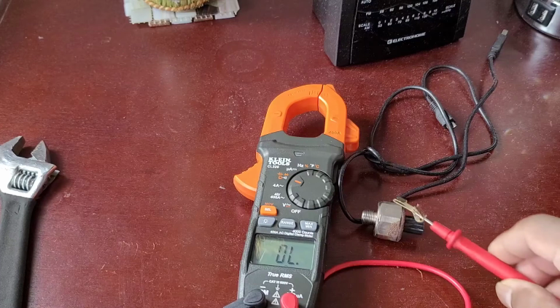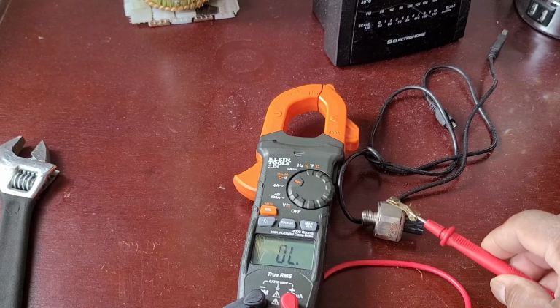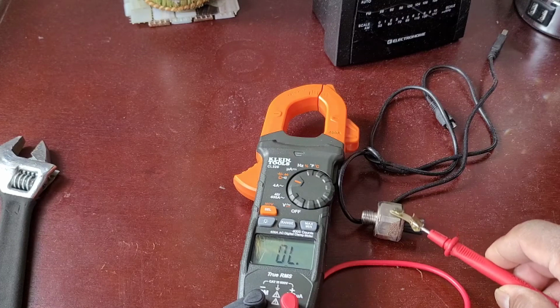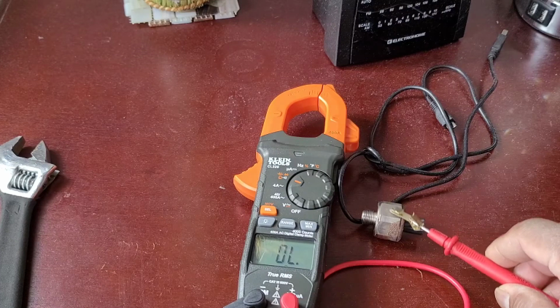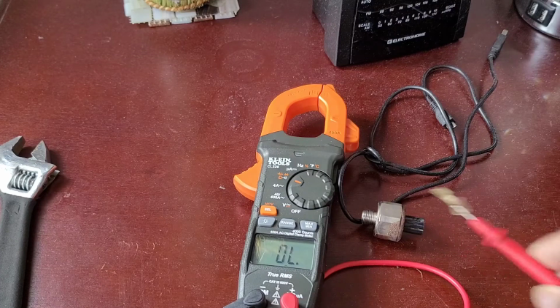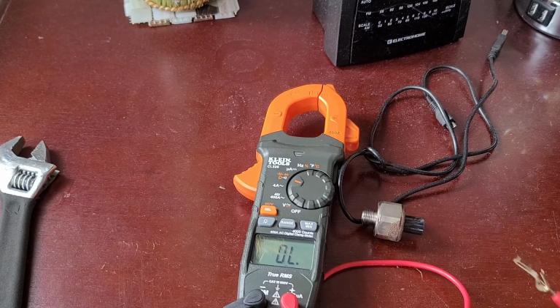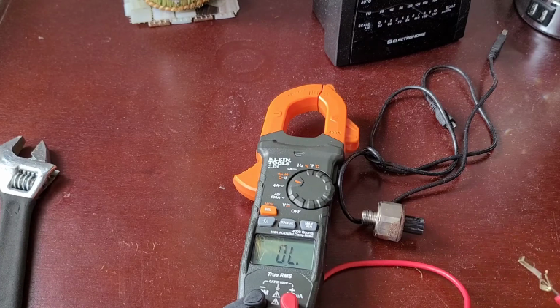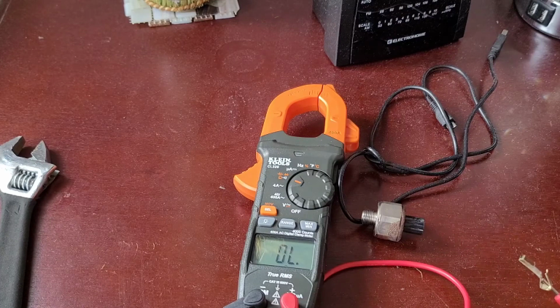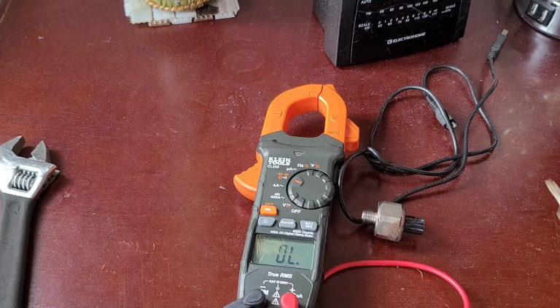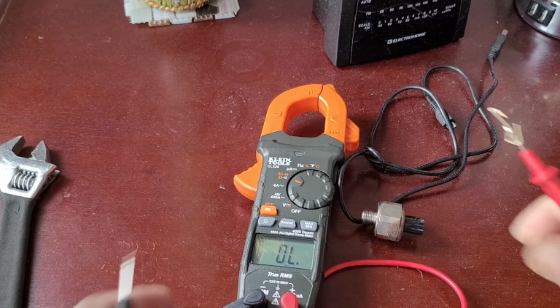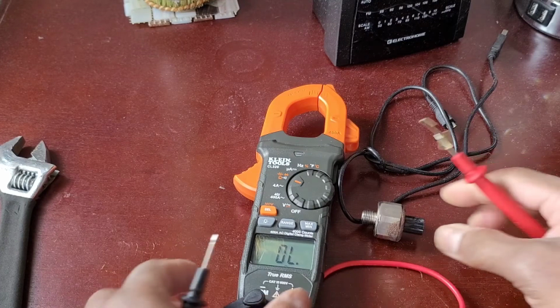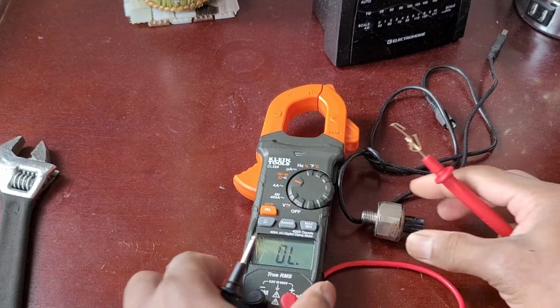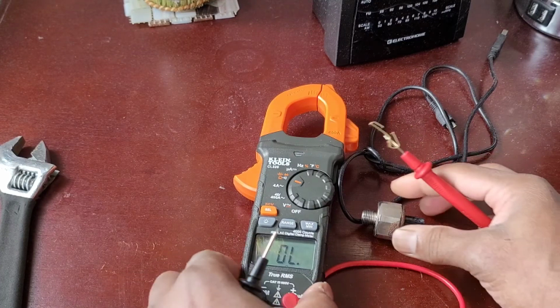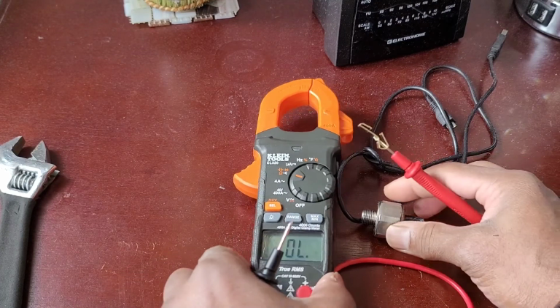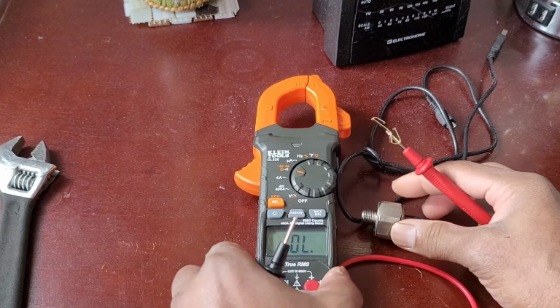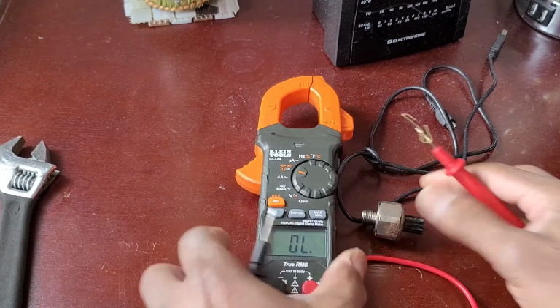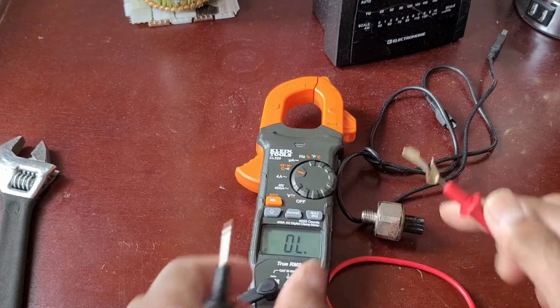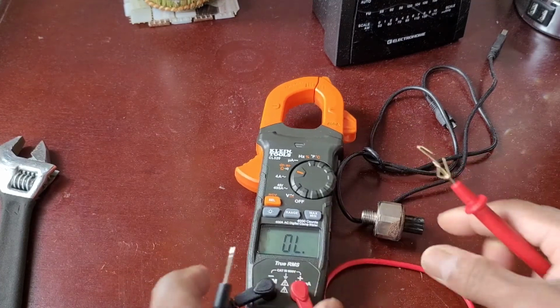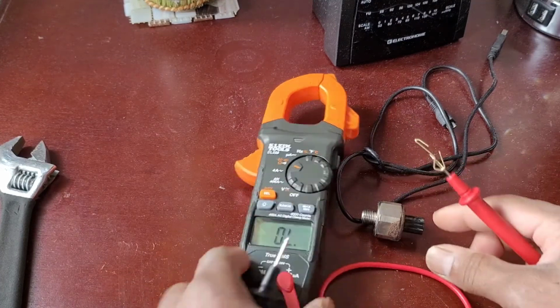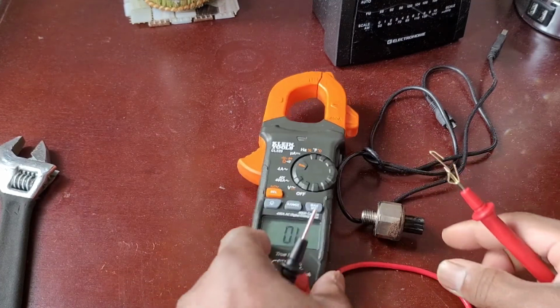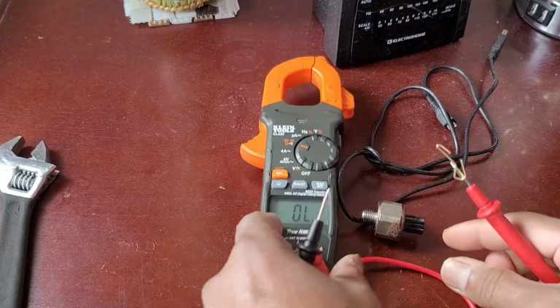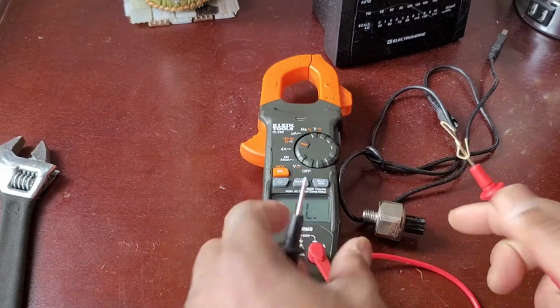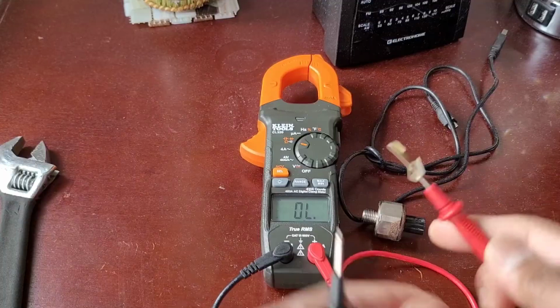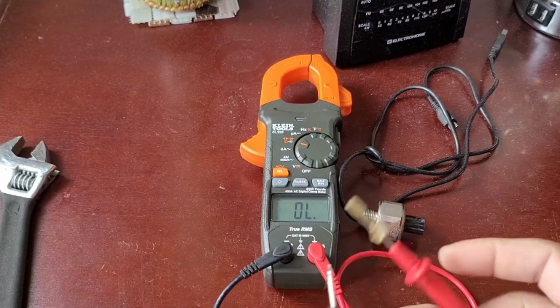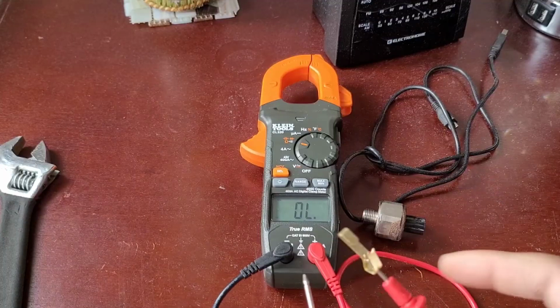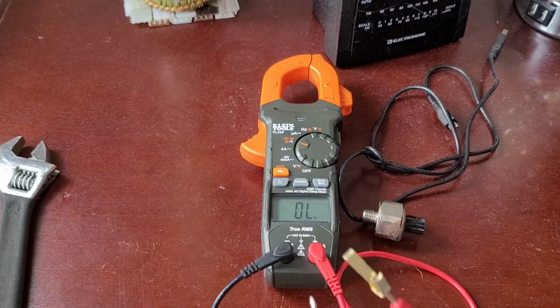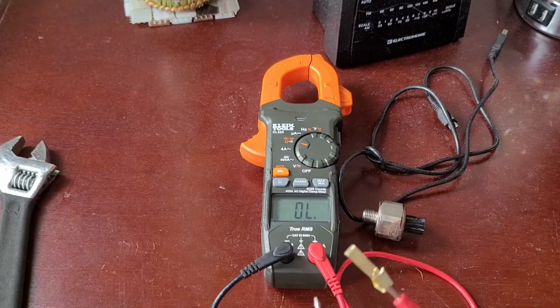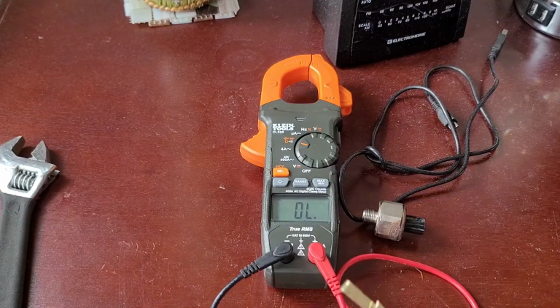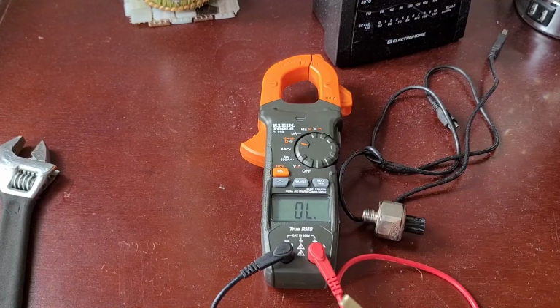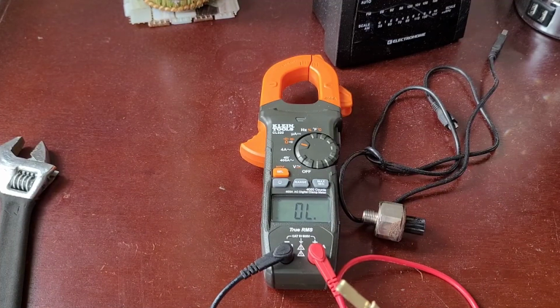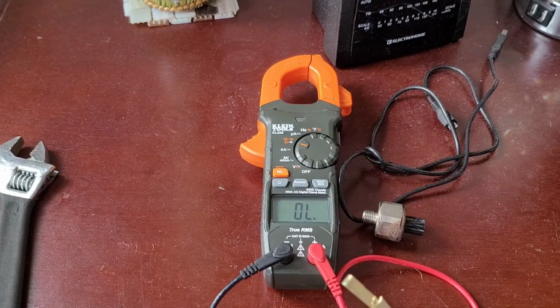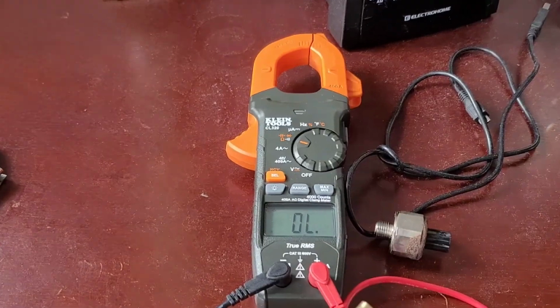It should still show OL, indicating there is no resistance — that means this knock sensor is good. Now let's see if that's the case.